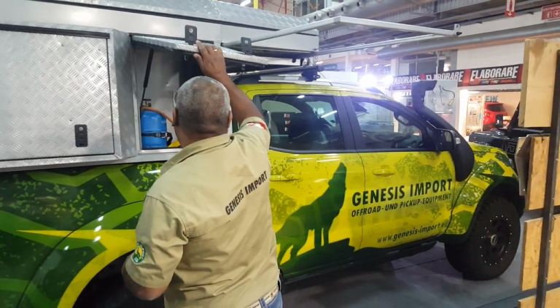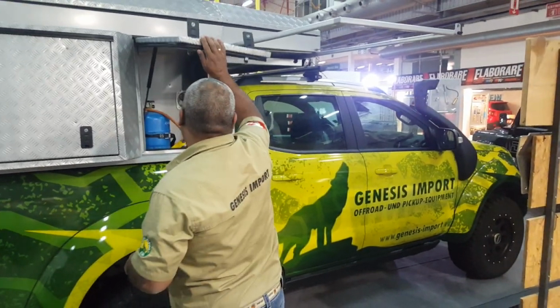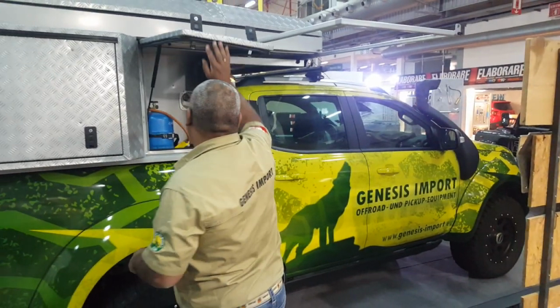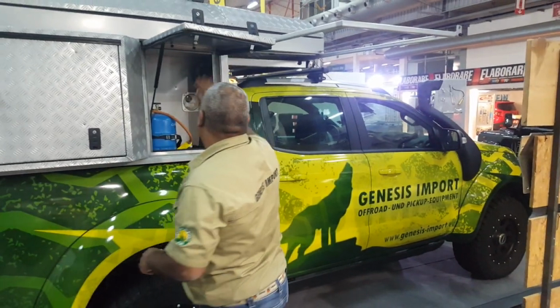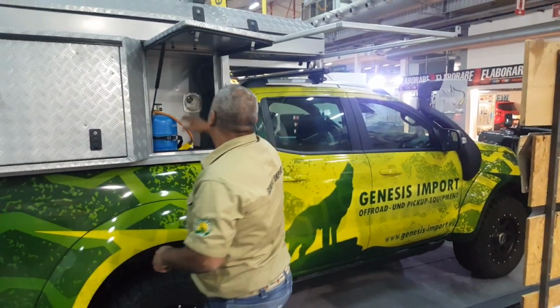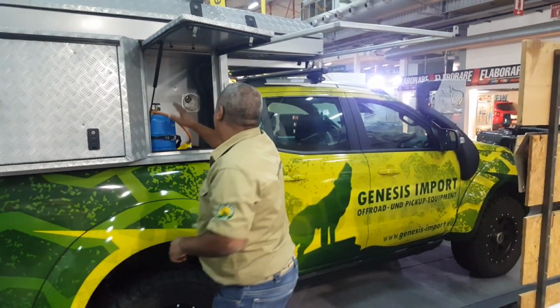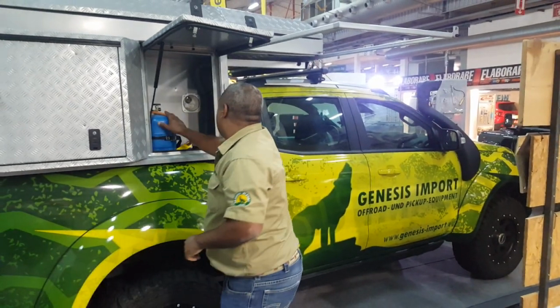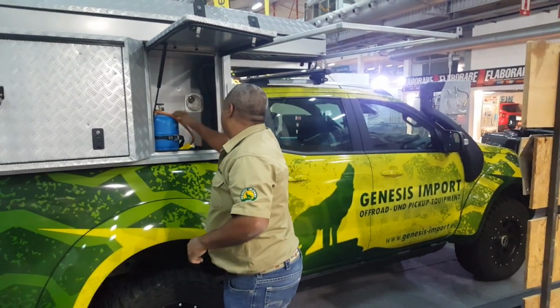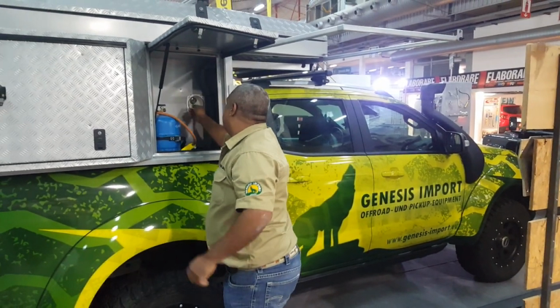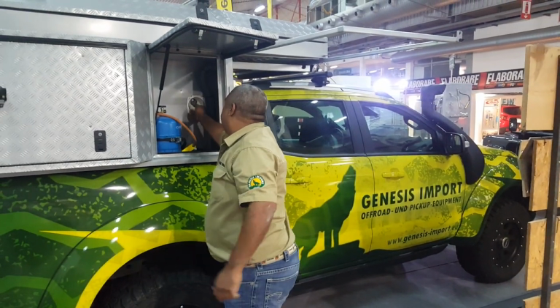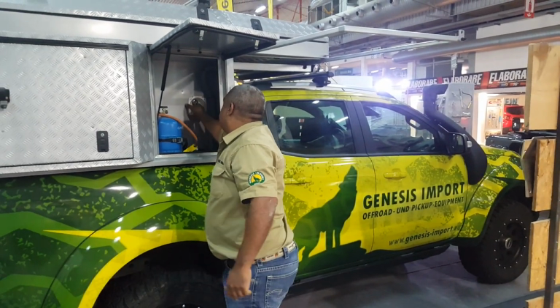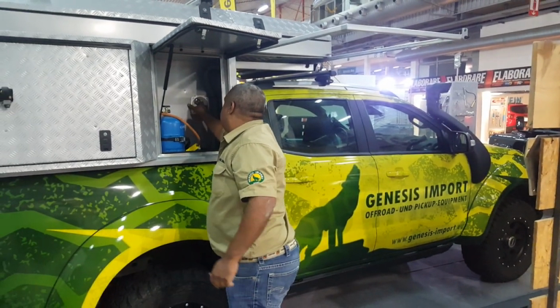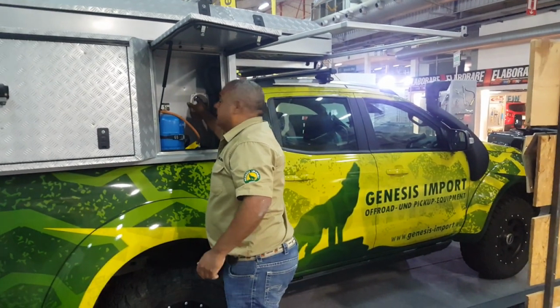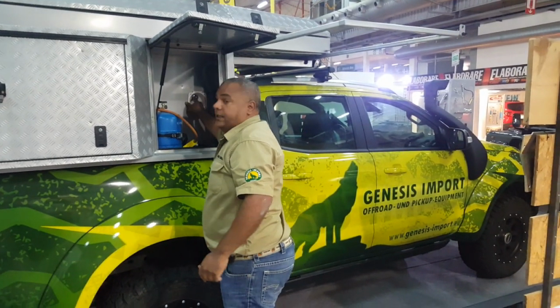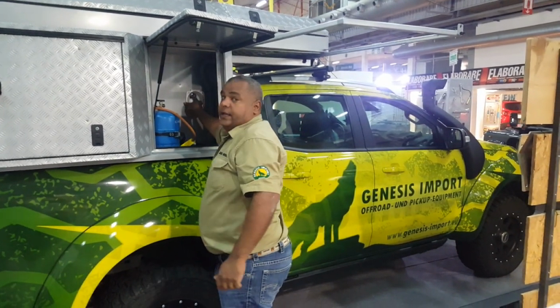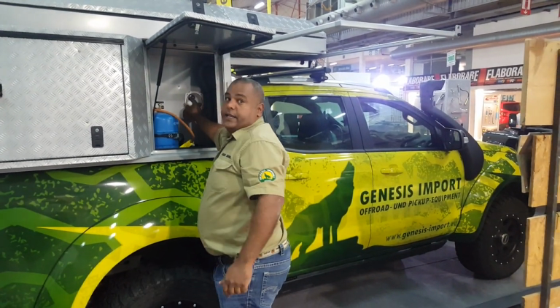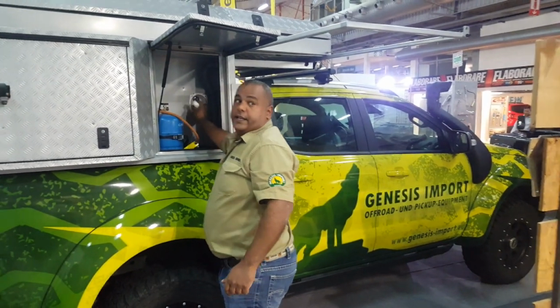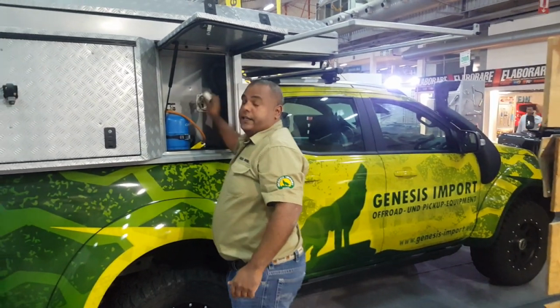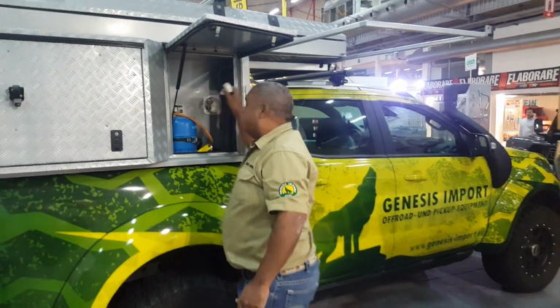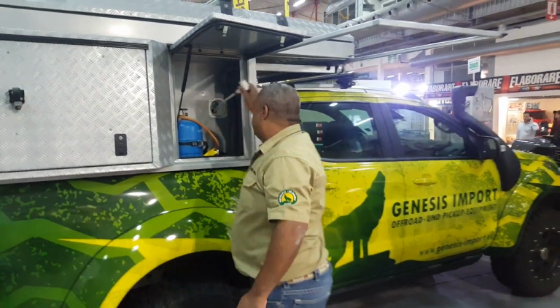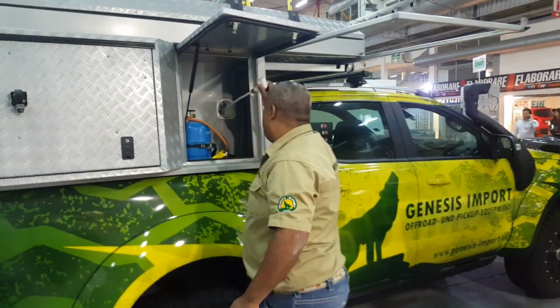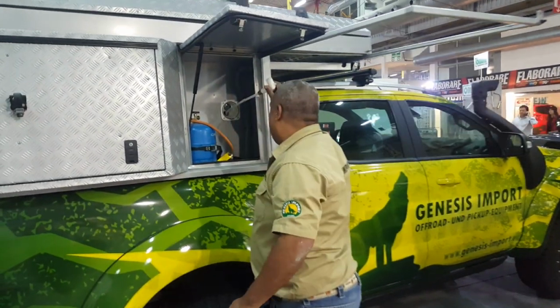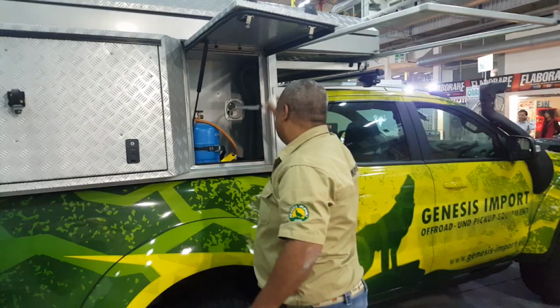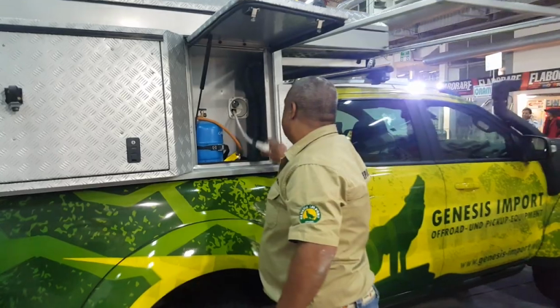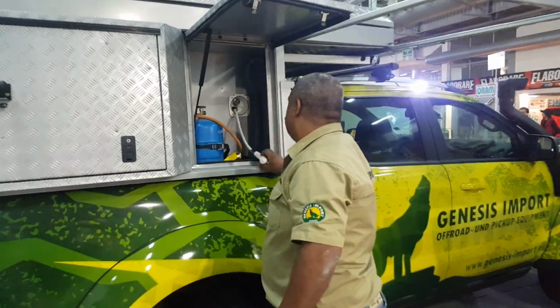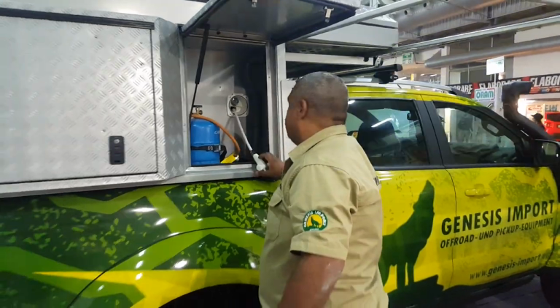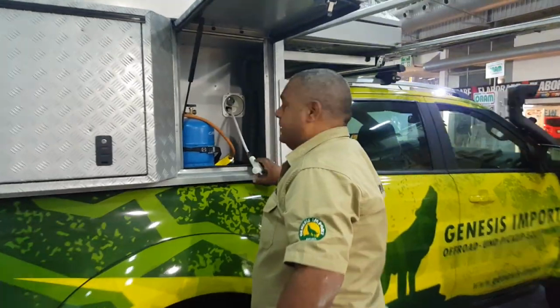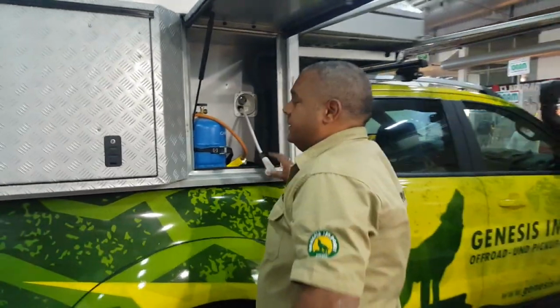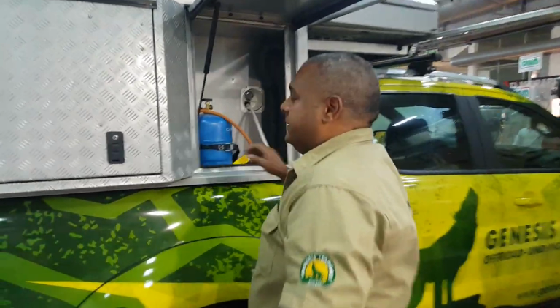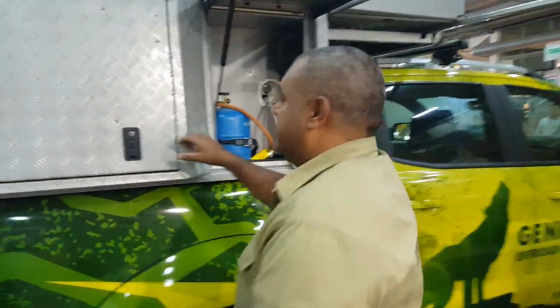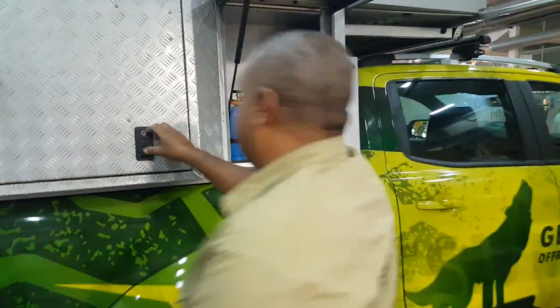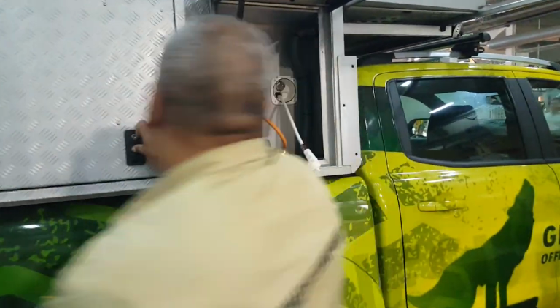Here we have our gas bottle. Here, we have the outdoor shower.